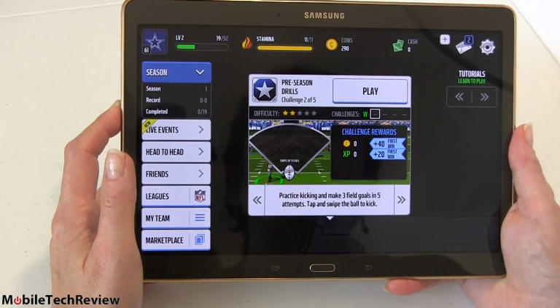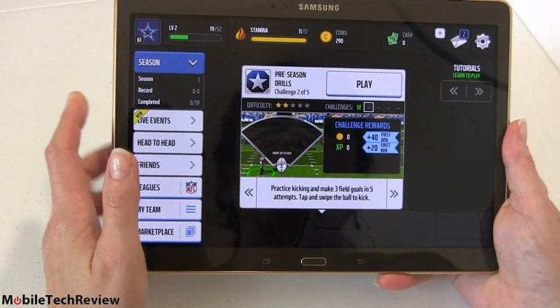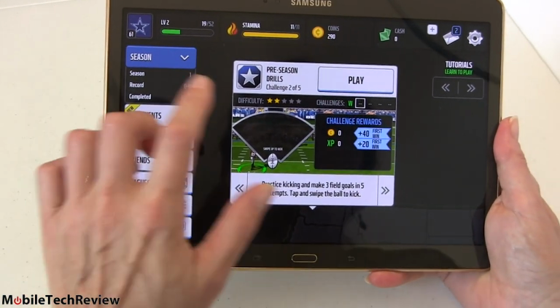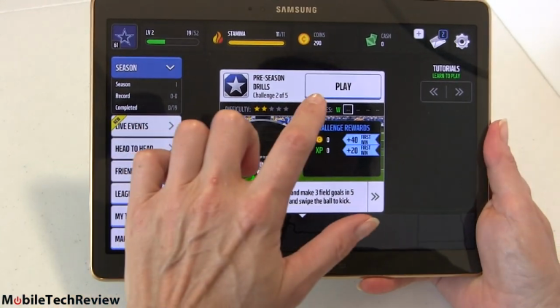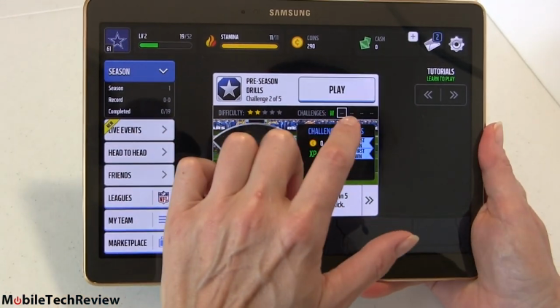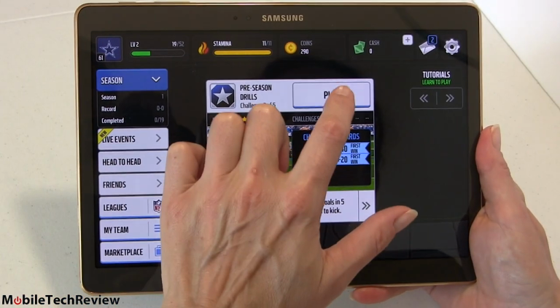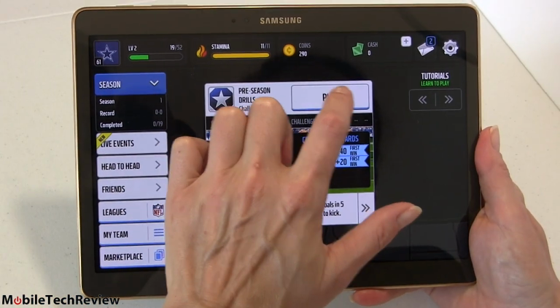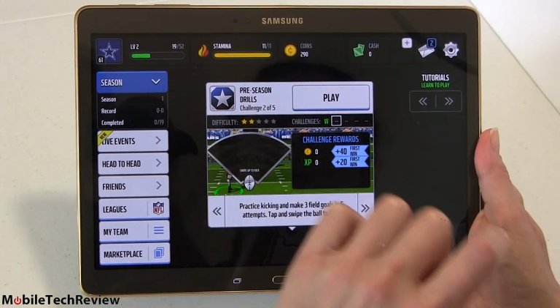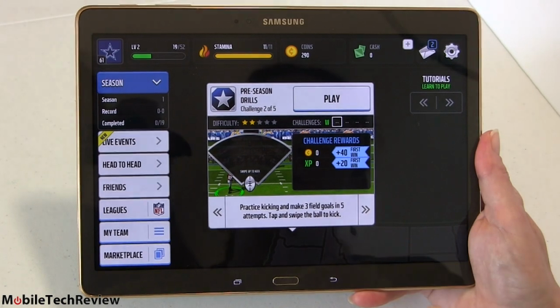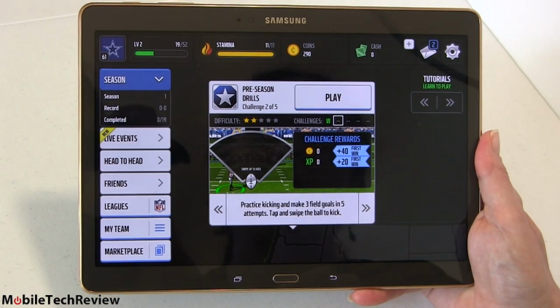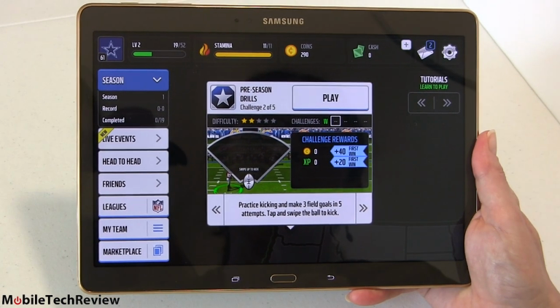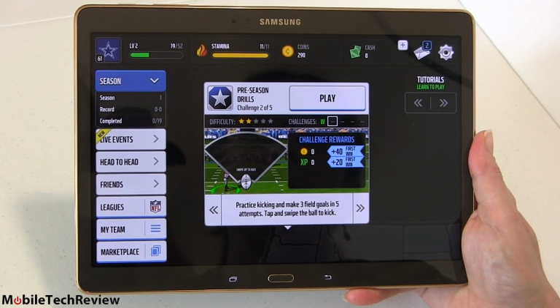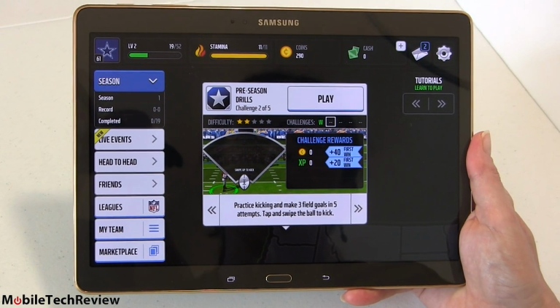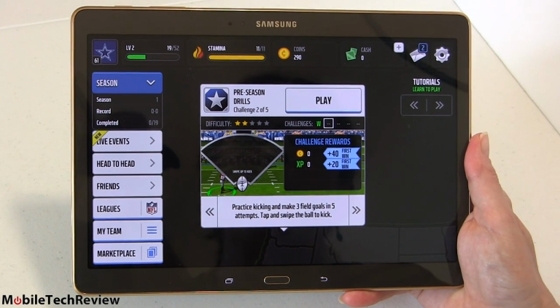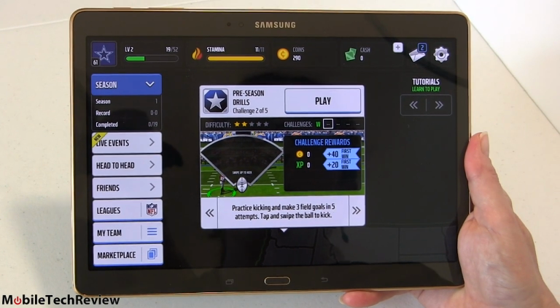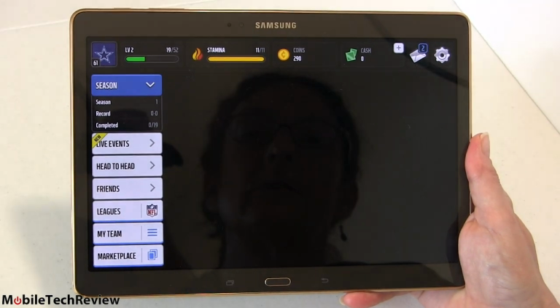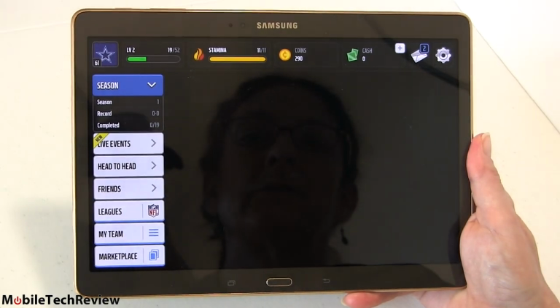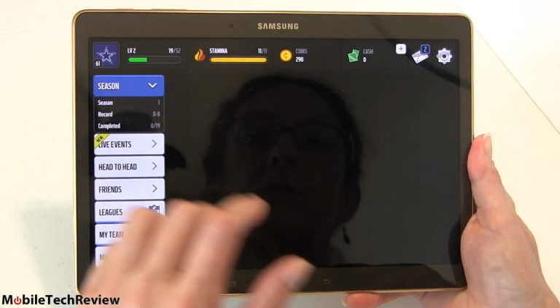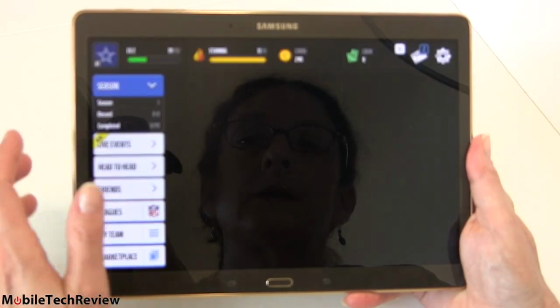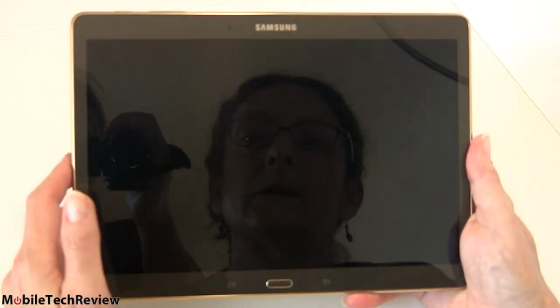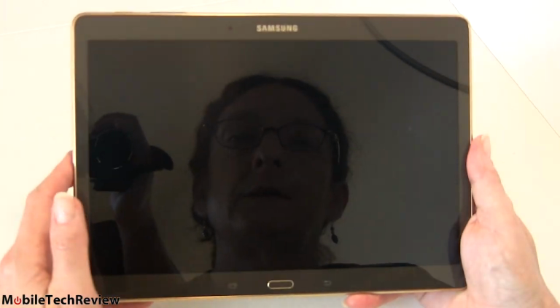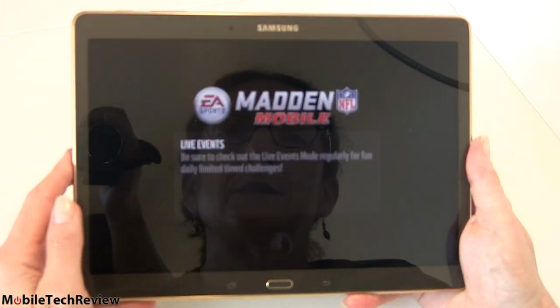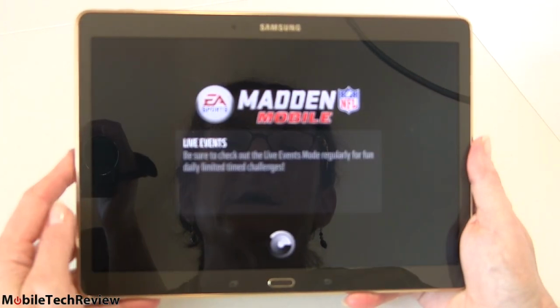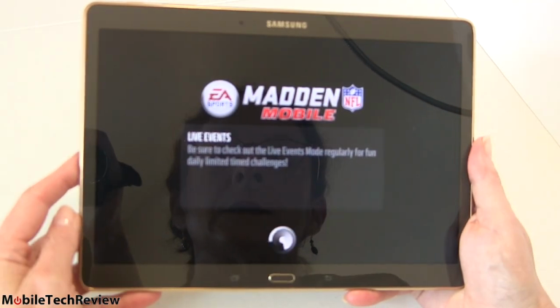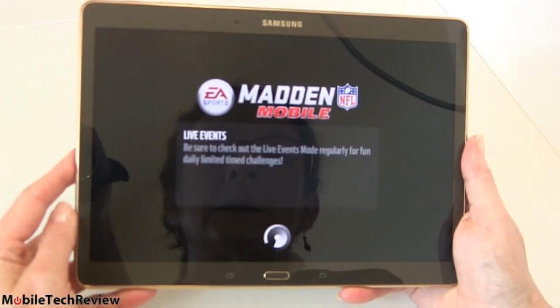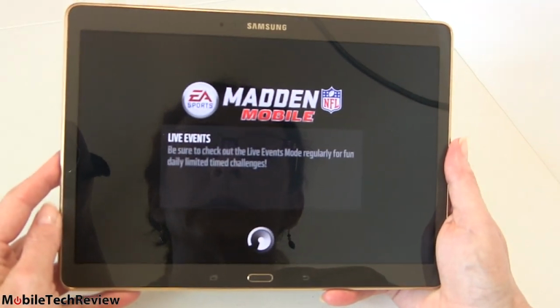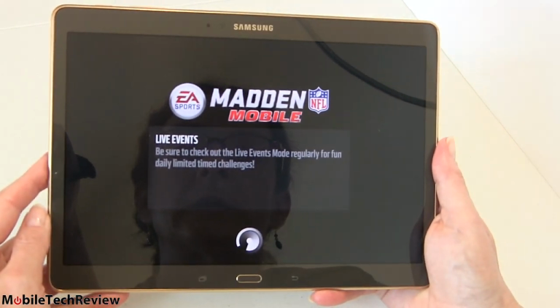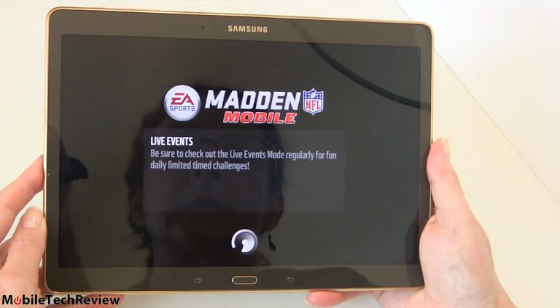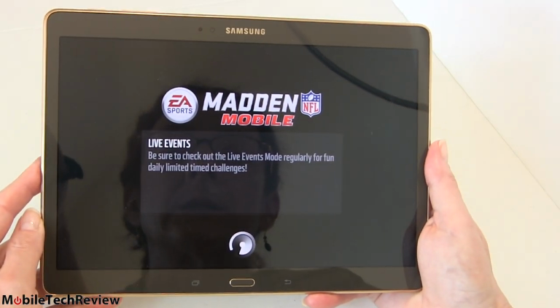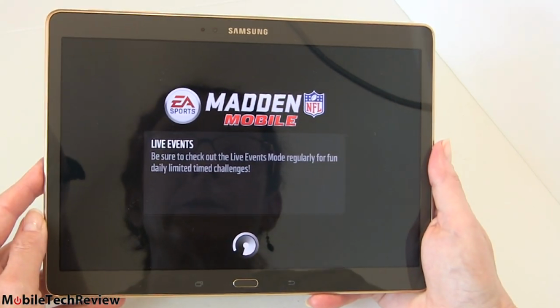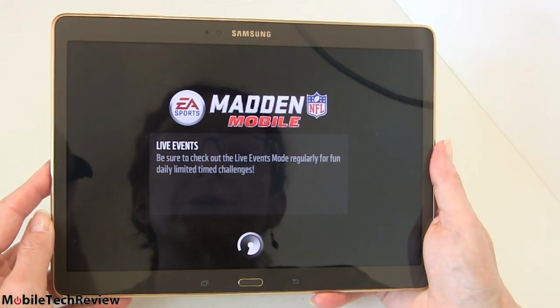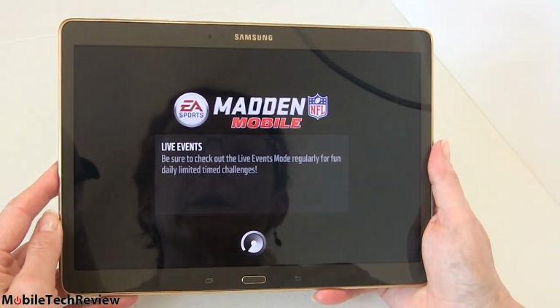Now we're going to check out gaming — something that would look particularly pretty would be something like Madden, so that's what we're going to give a try.